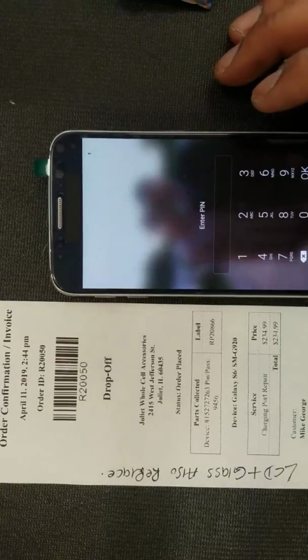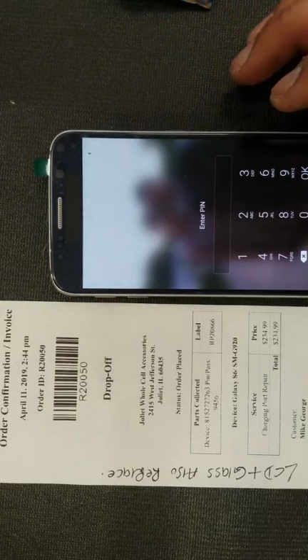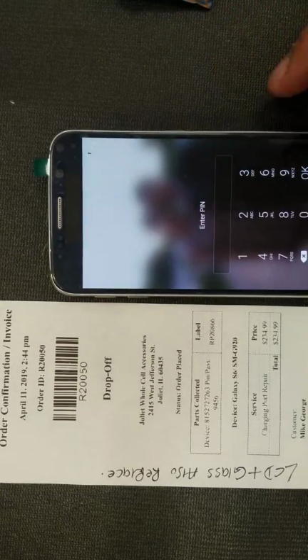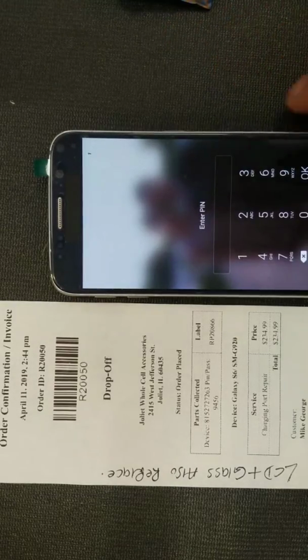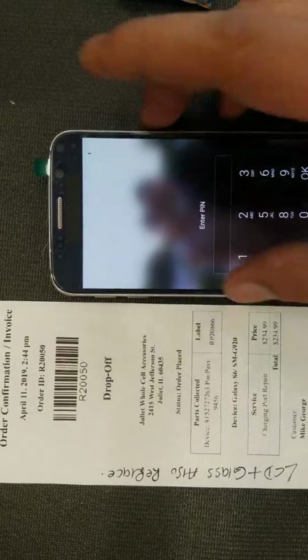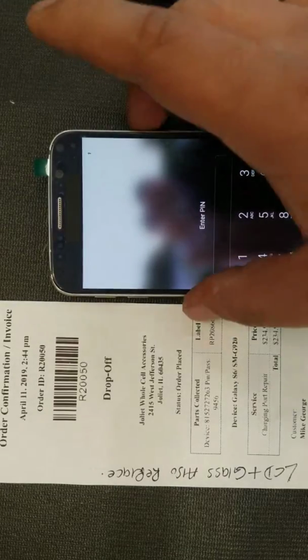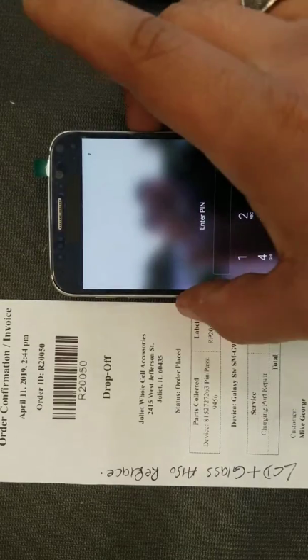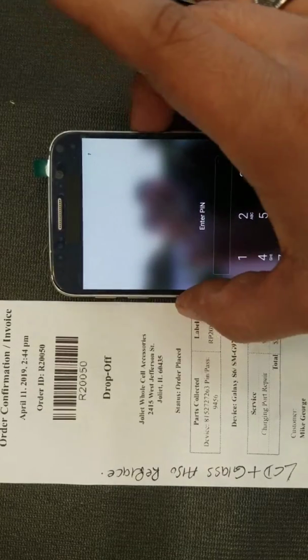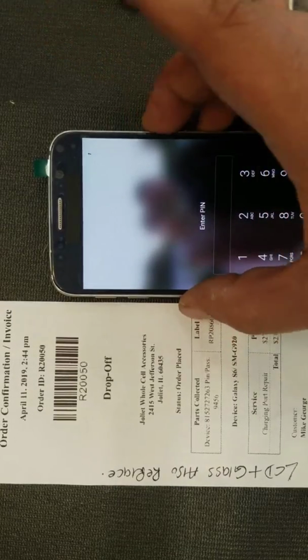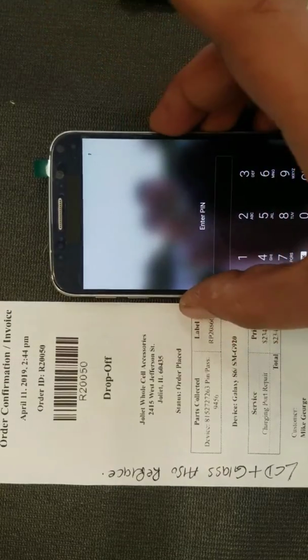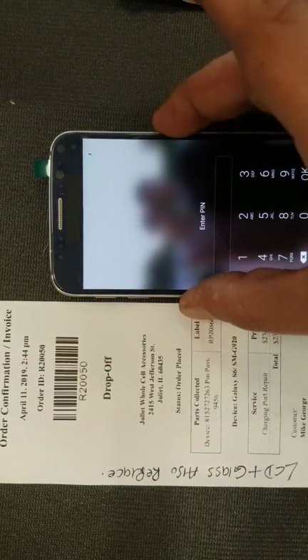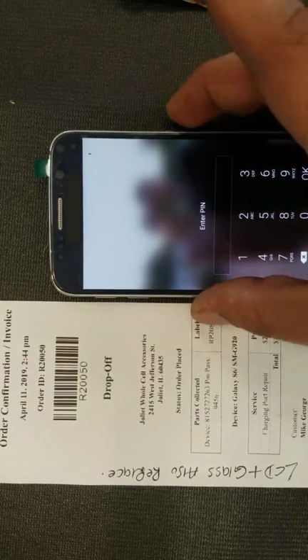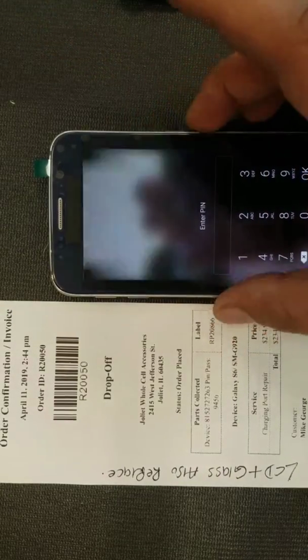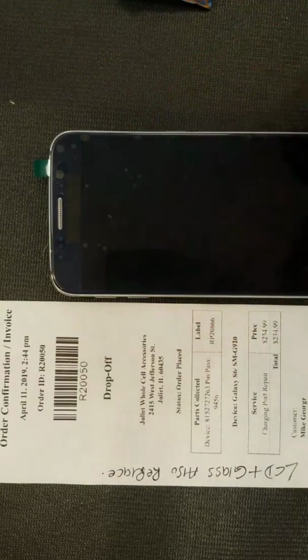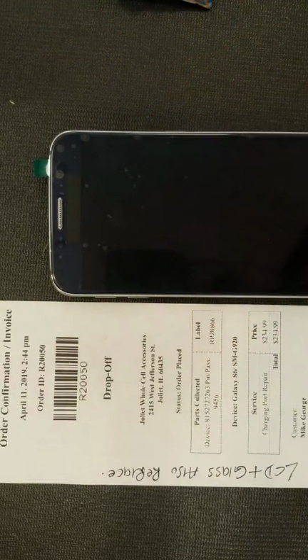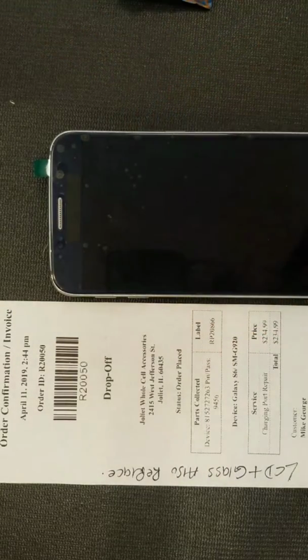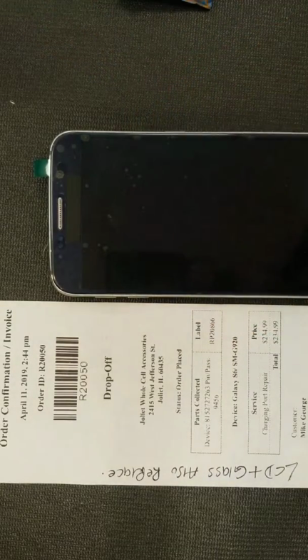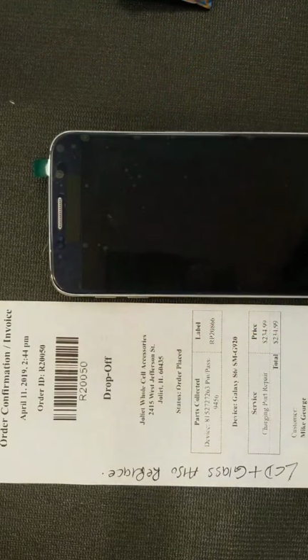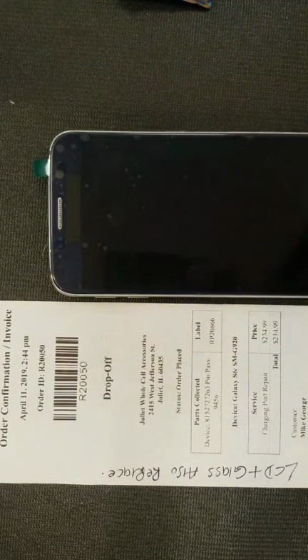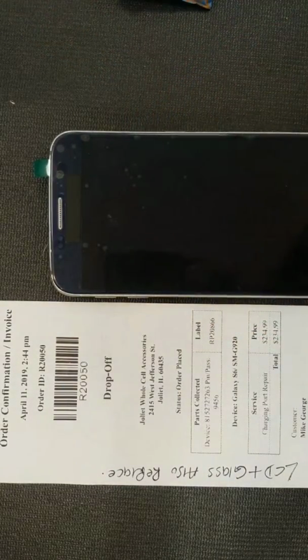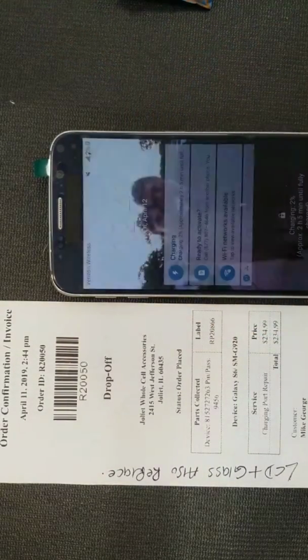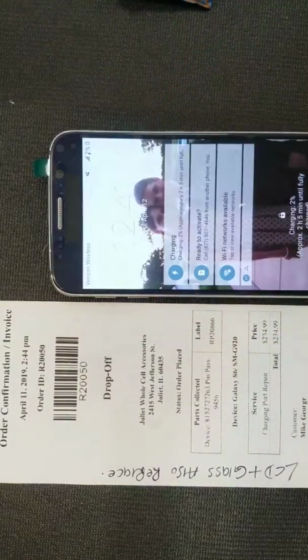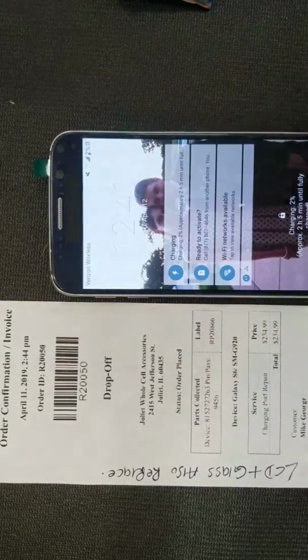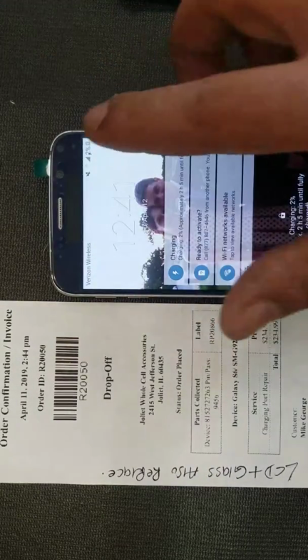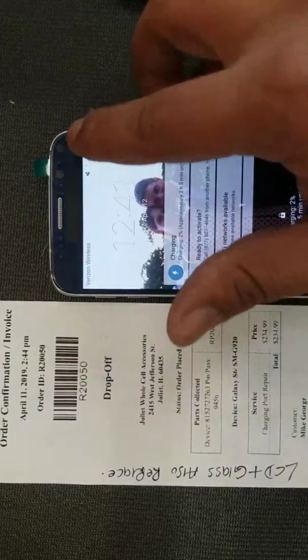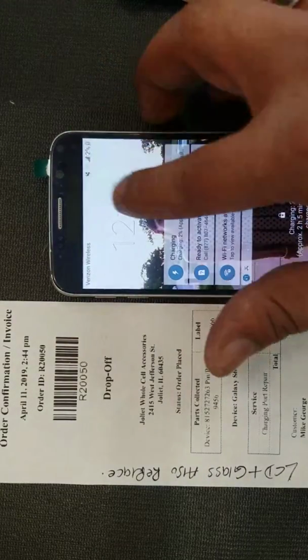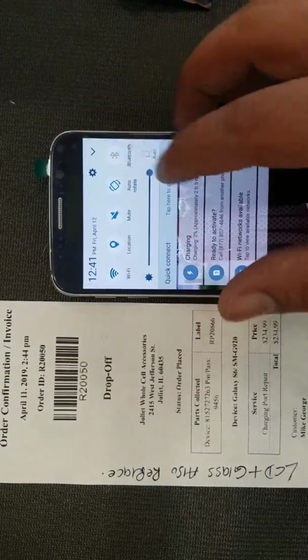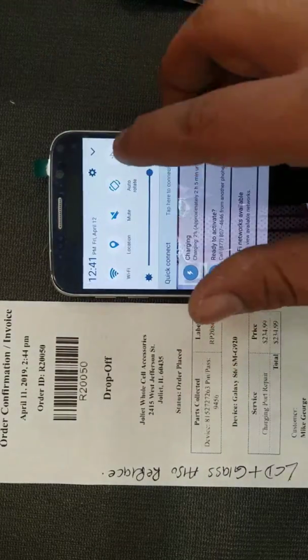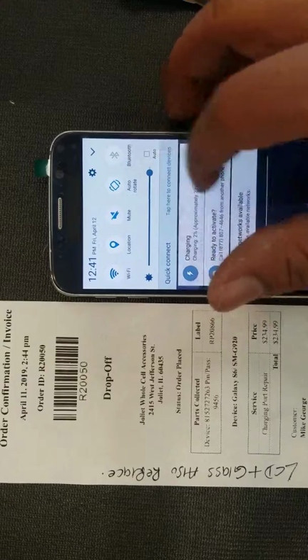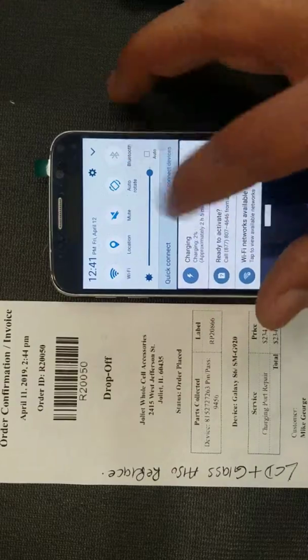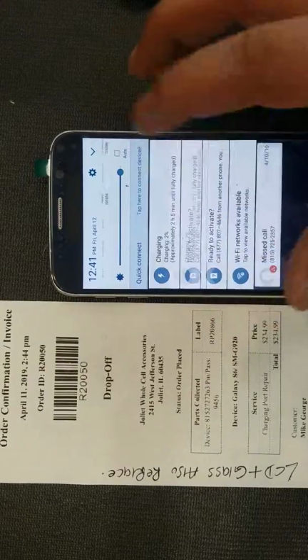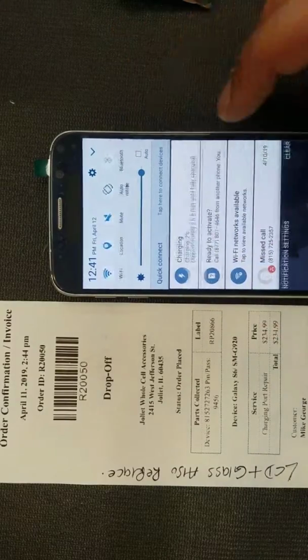It's charging as you can see. Before, it wasn't charging at all.